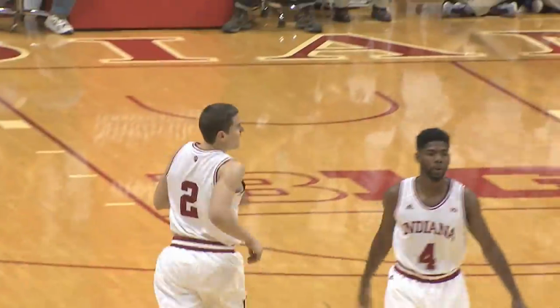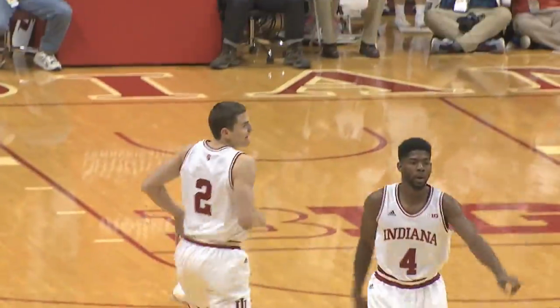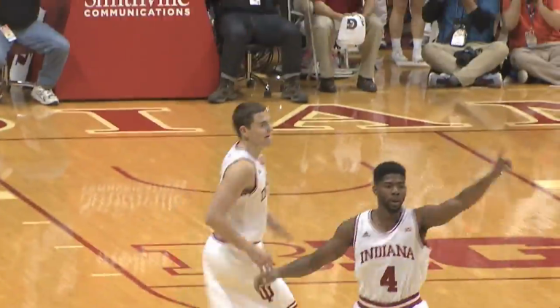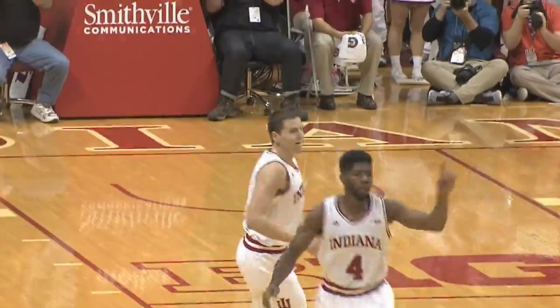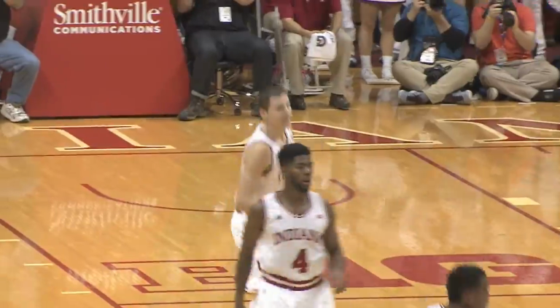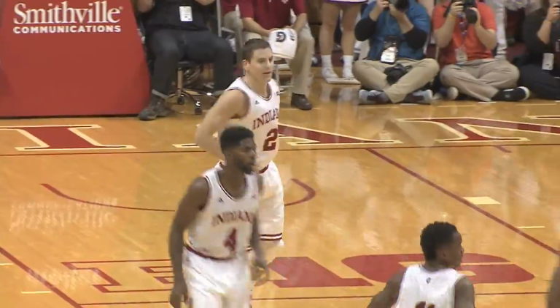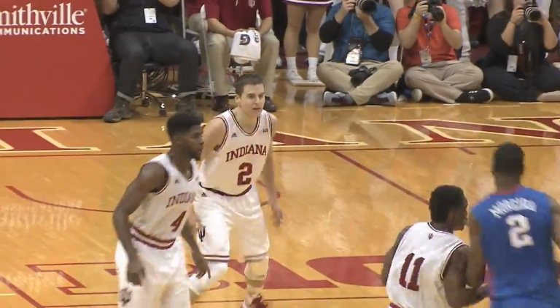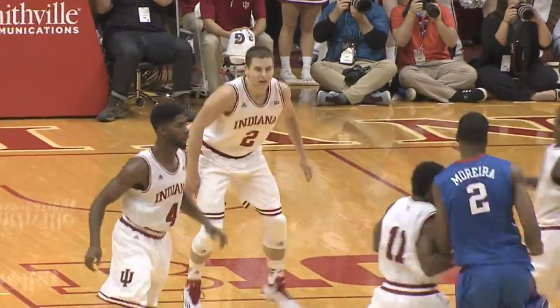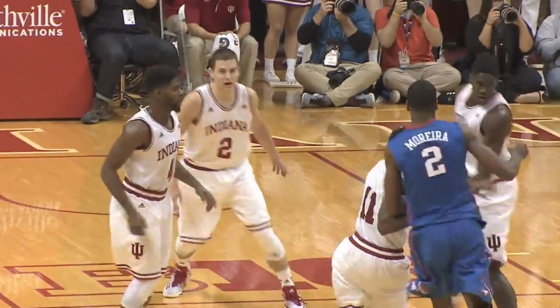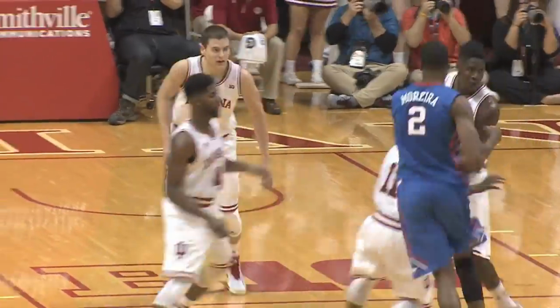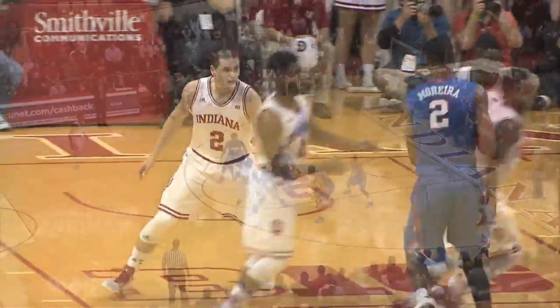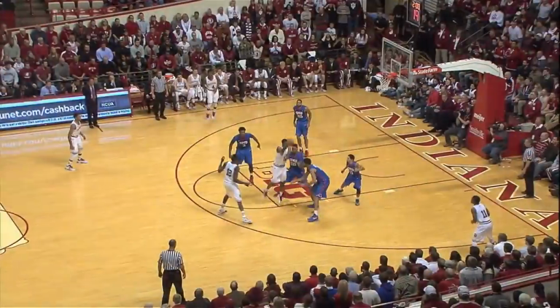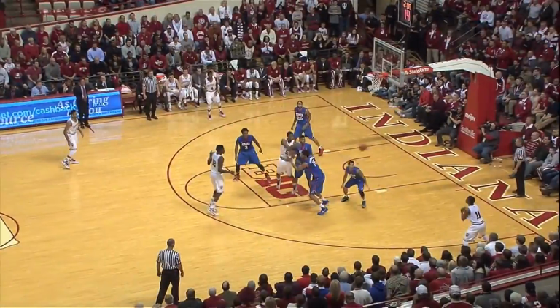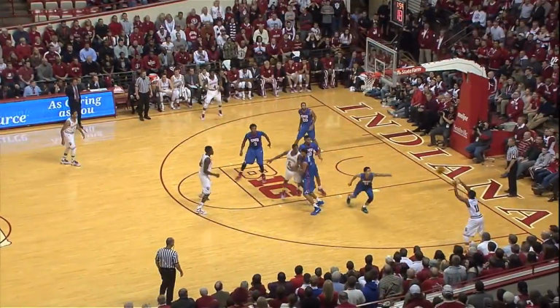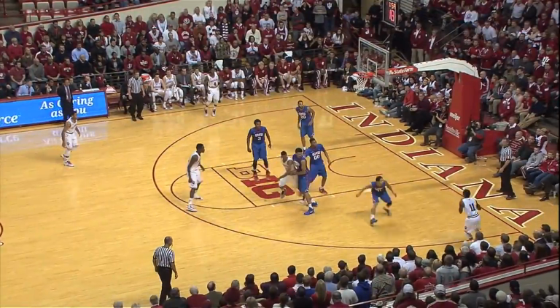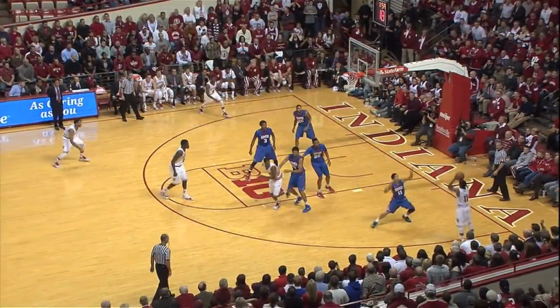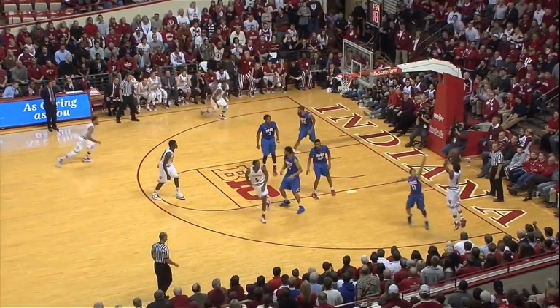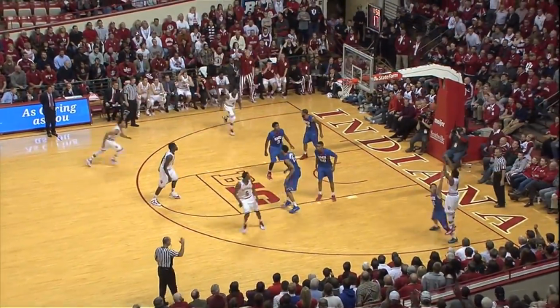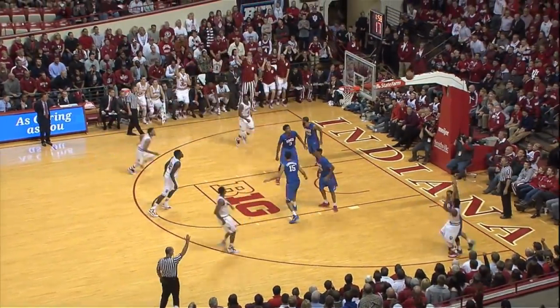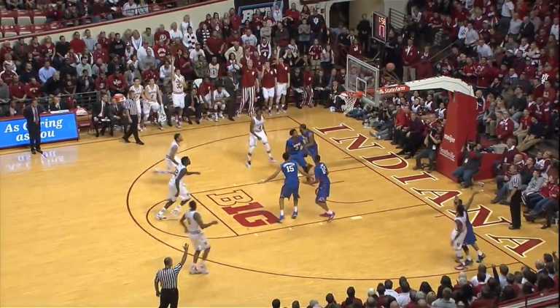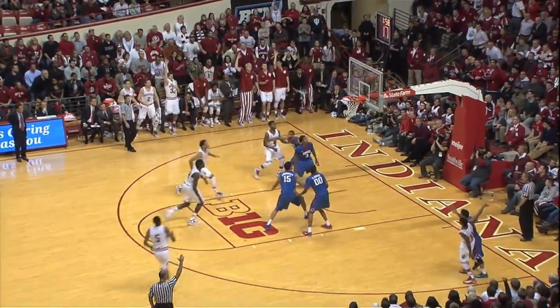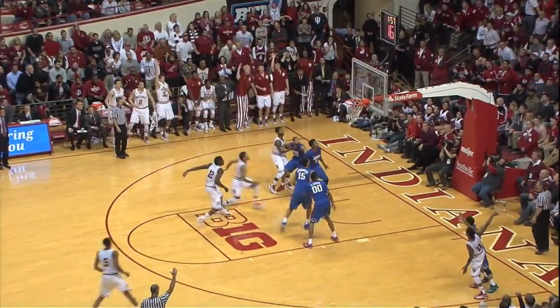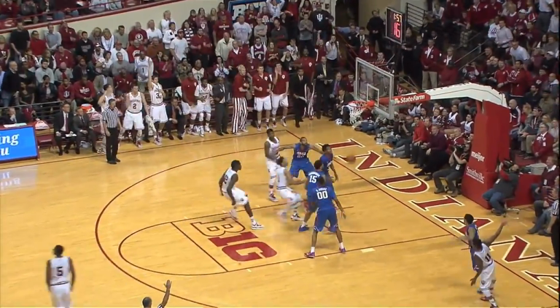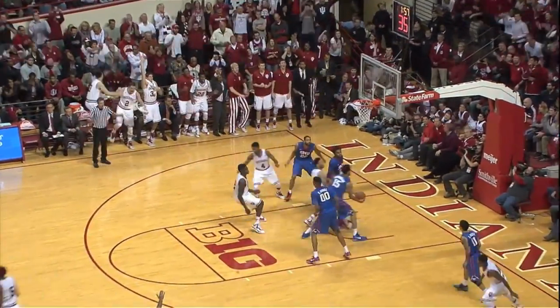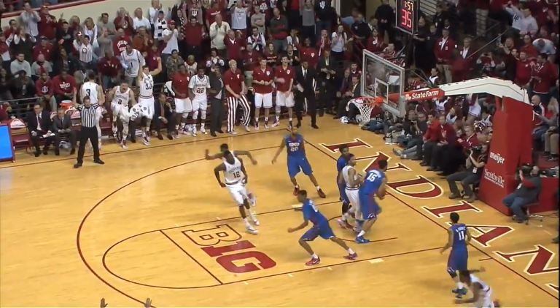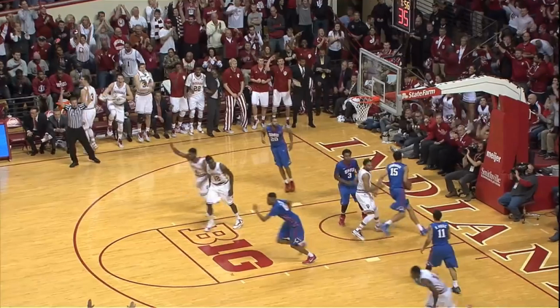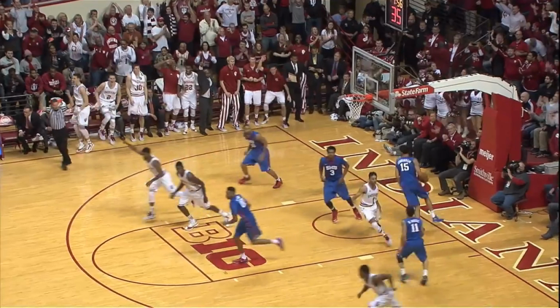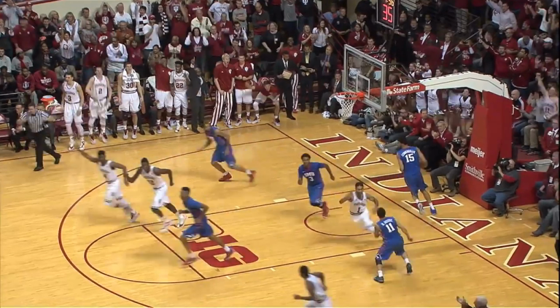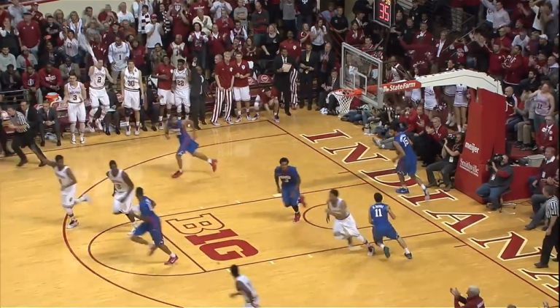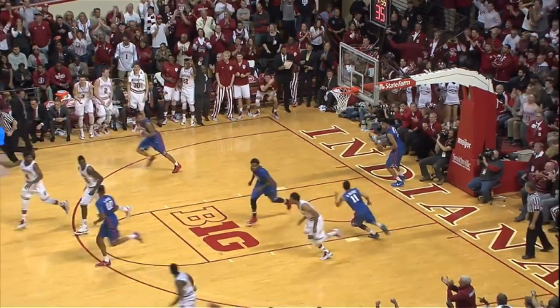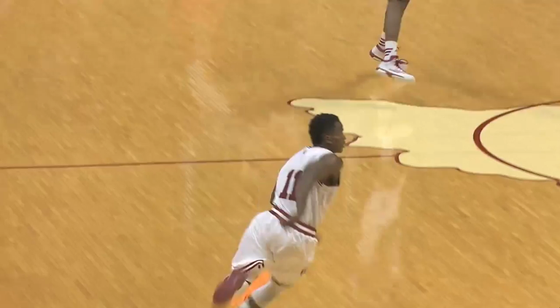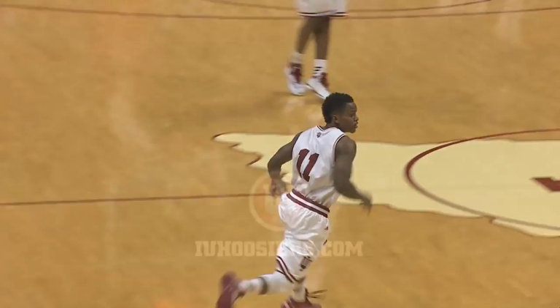Nick Zizloff with three. Williams dumps it in the corner to Yogi for a three — yes! Yogi Ferrell.